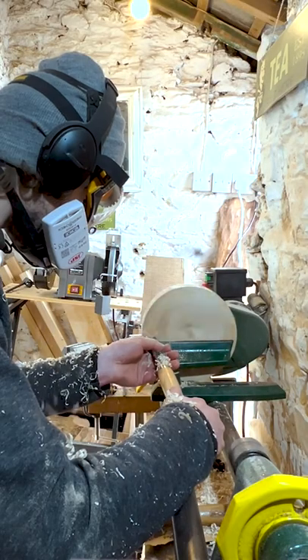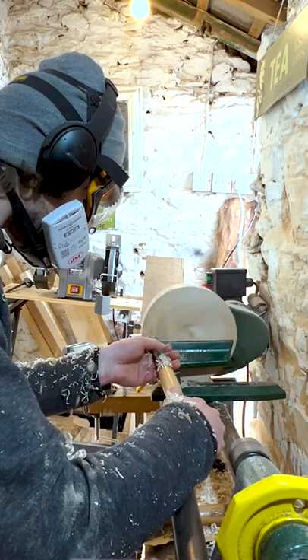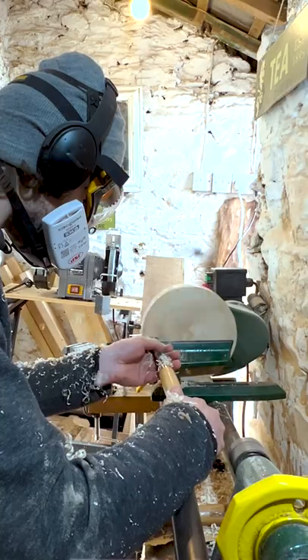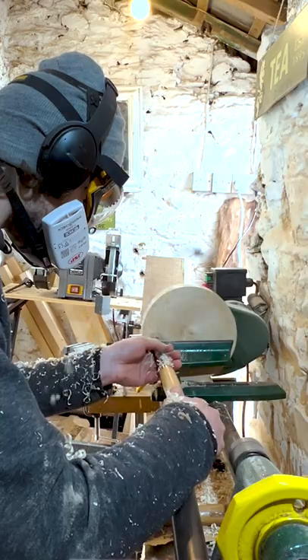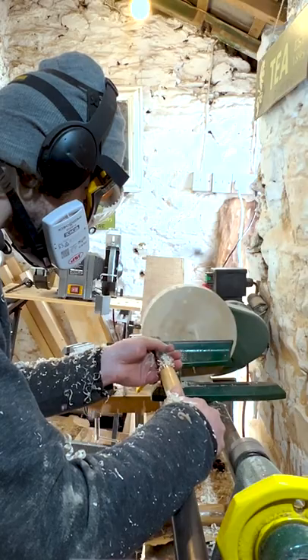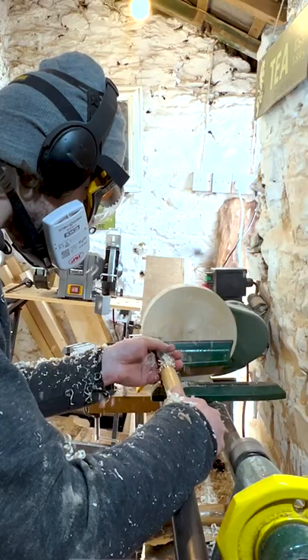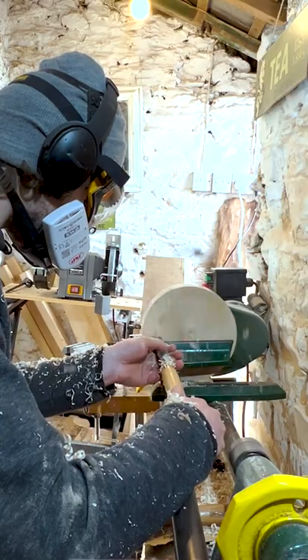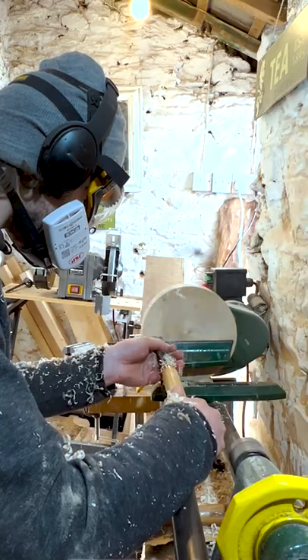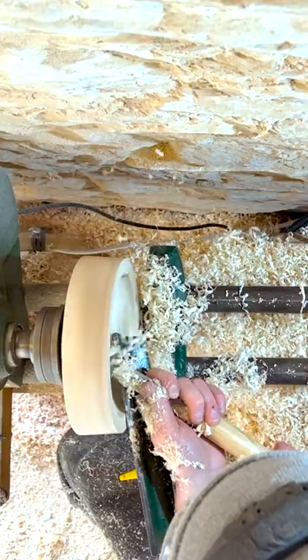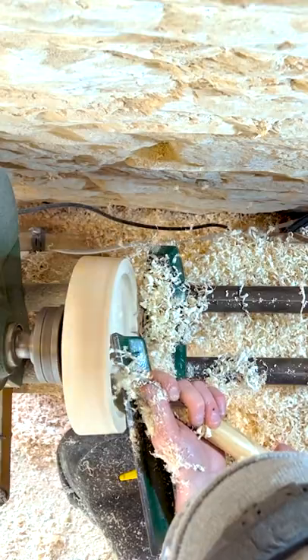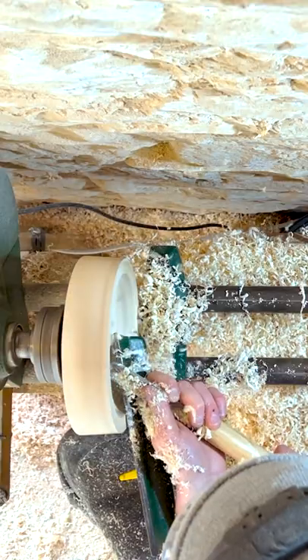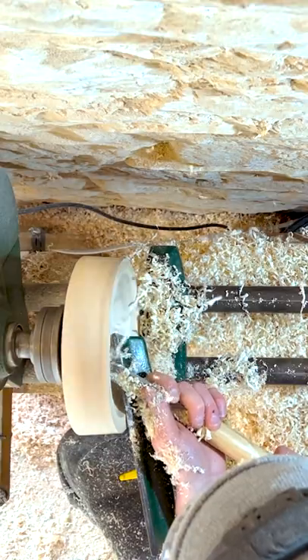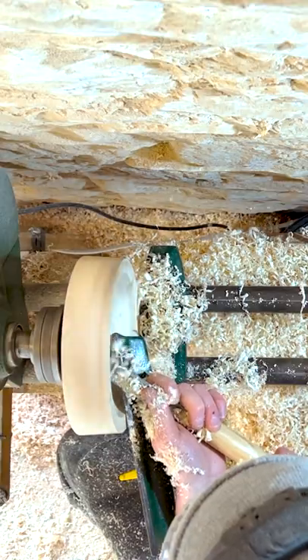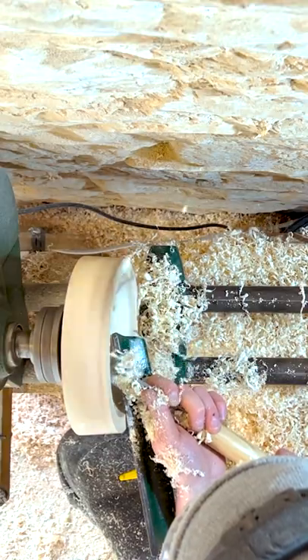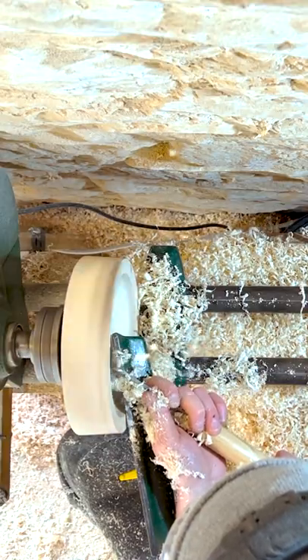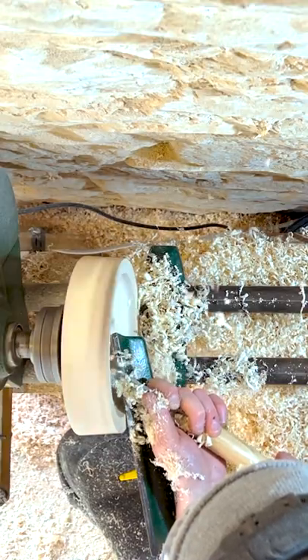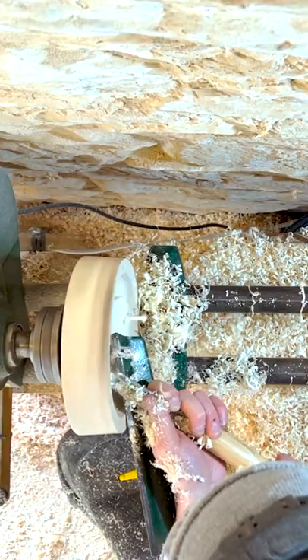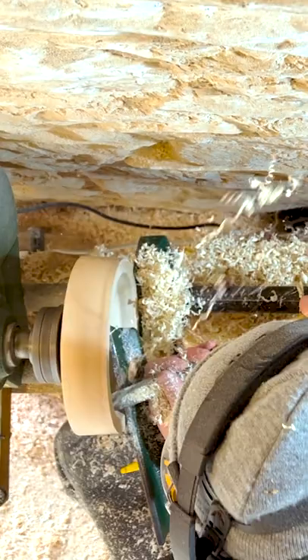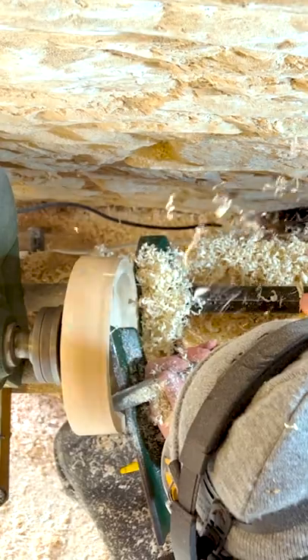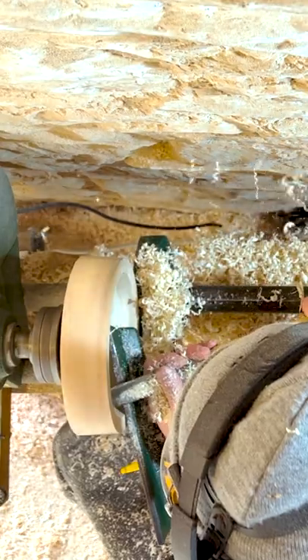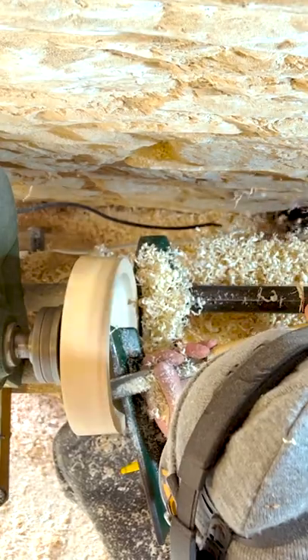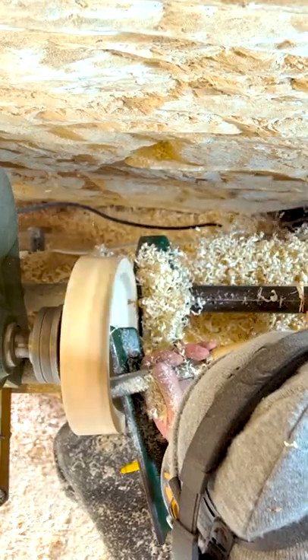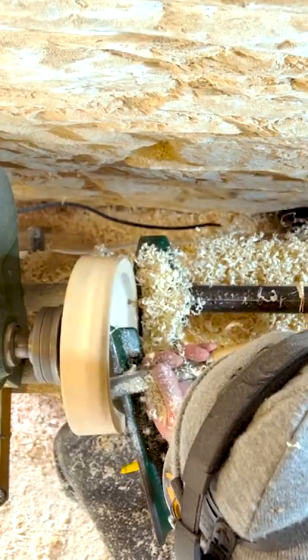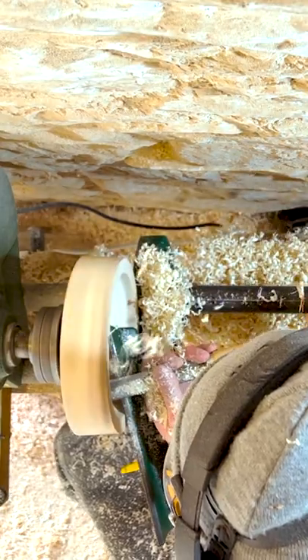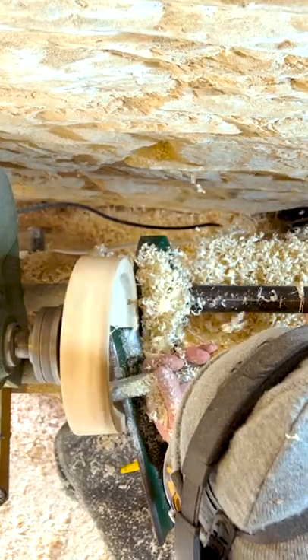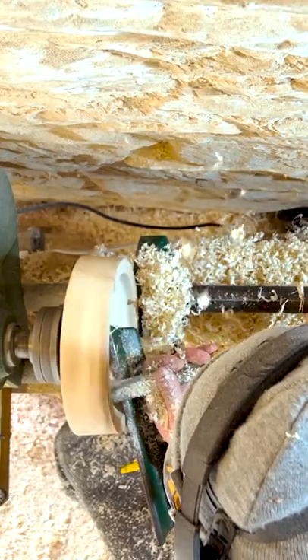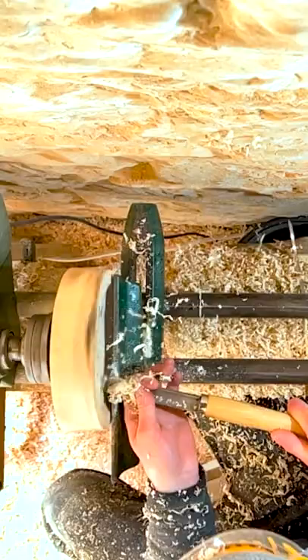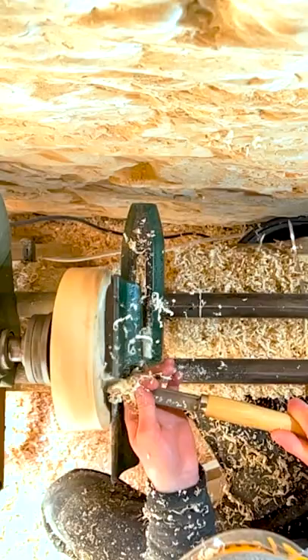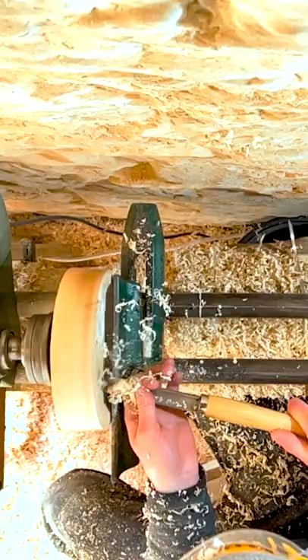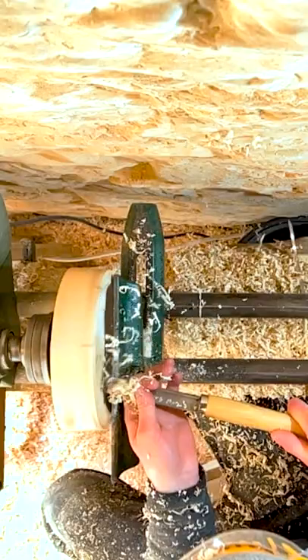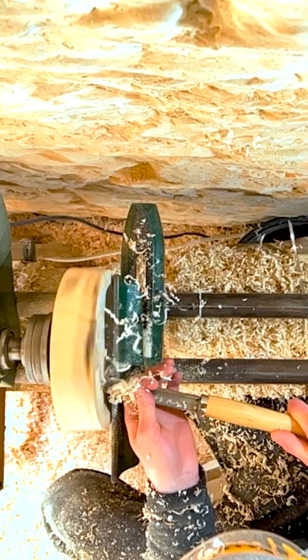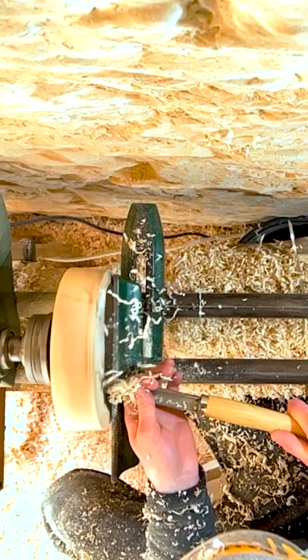Now I can work on the other side — I take a good amount of wood off here to hollow out the centre. We still have time left over for a slow-mo shot.